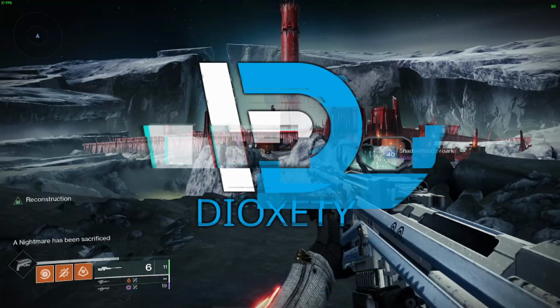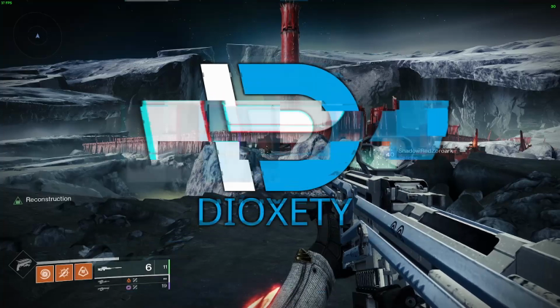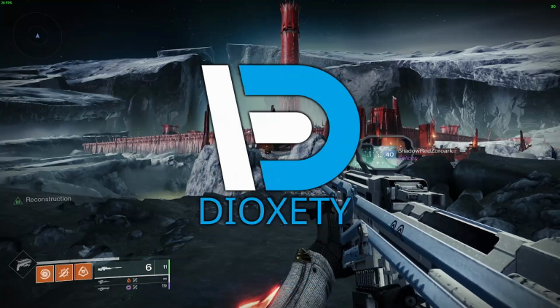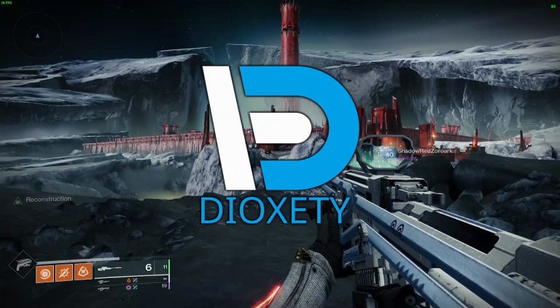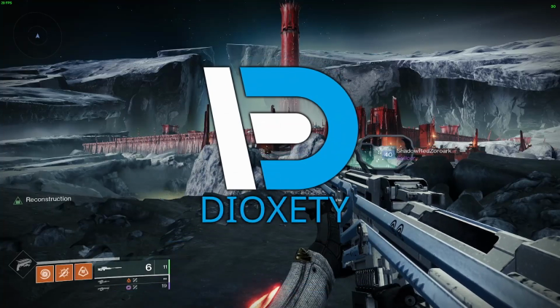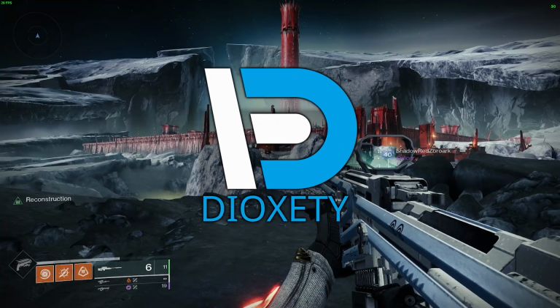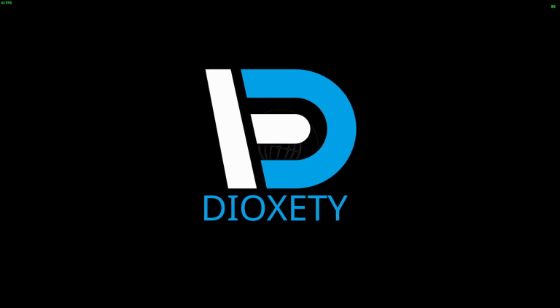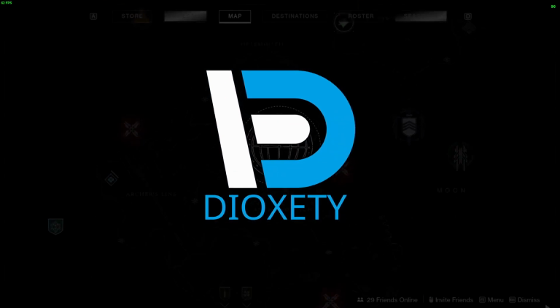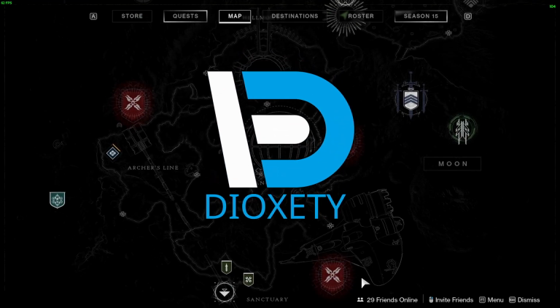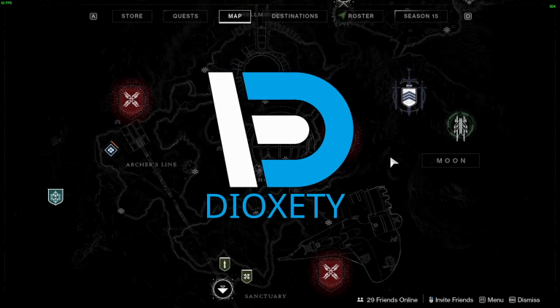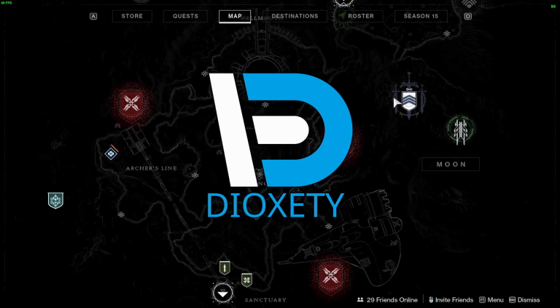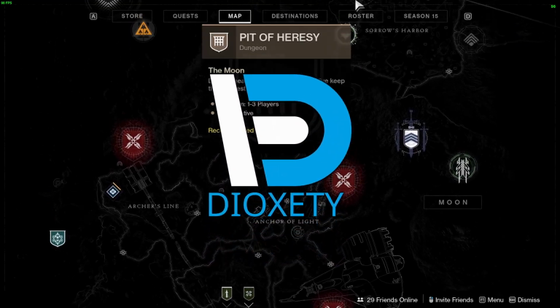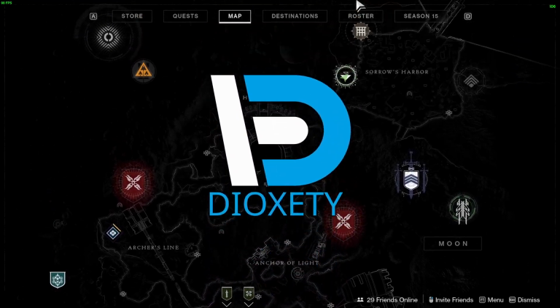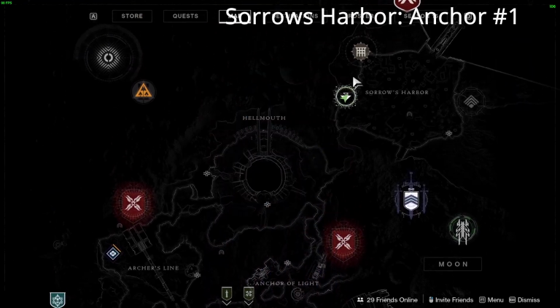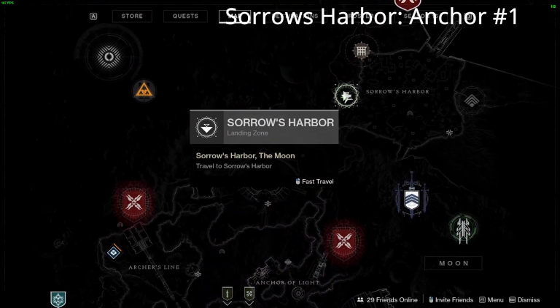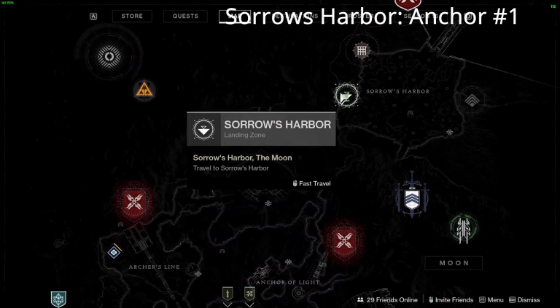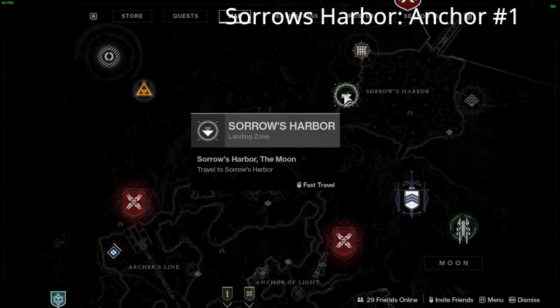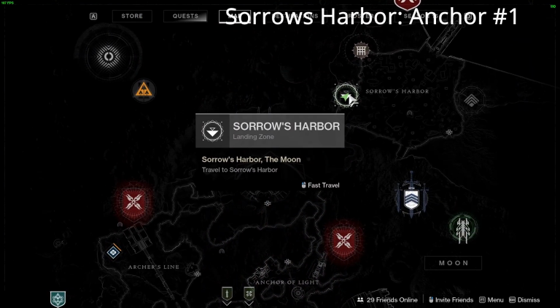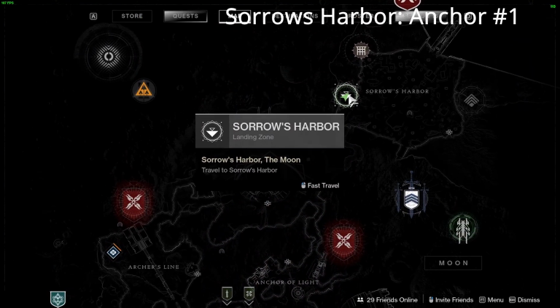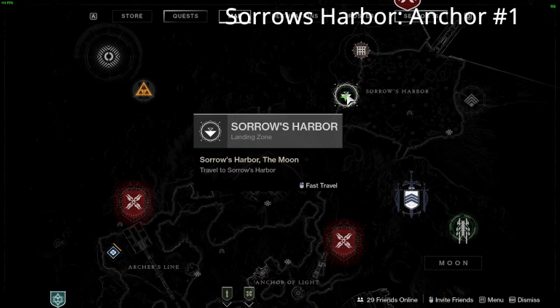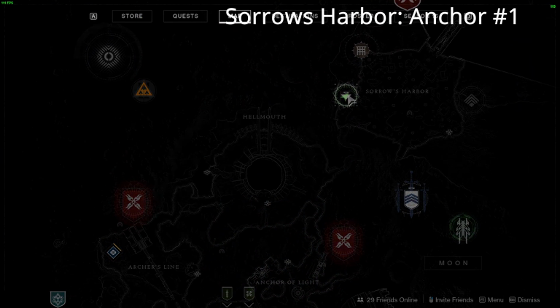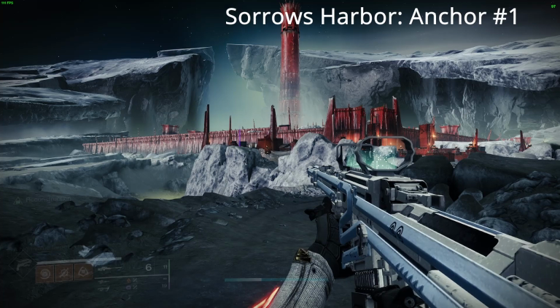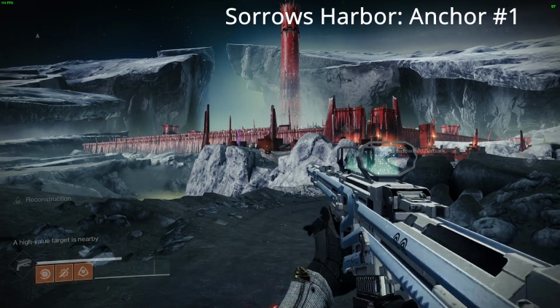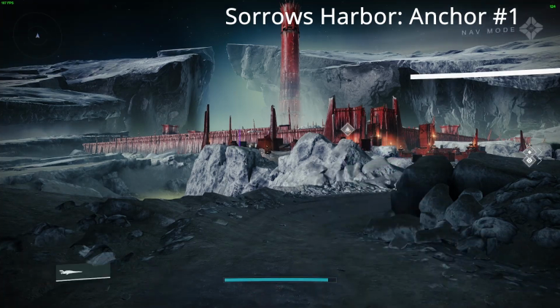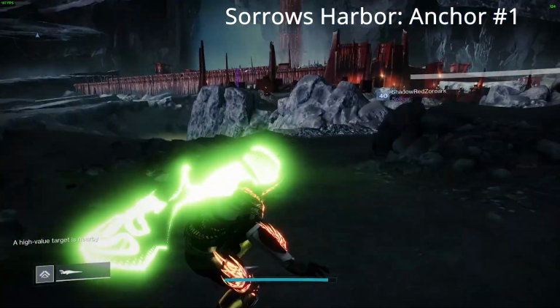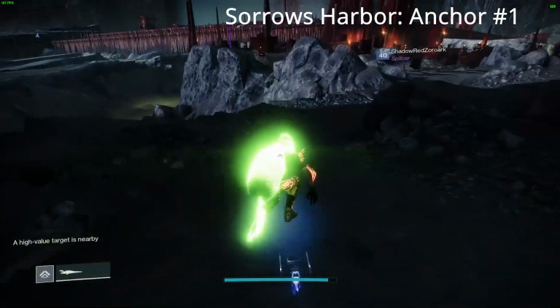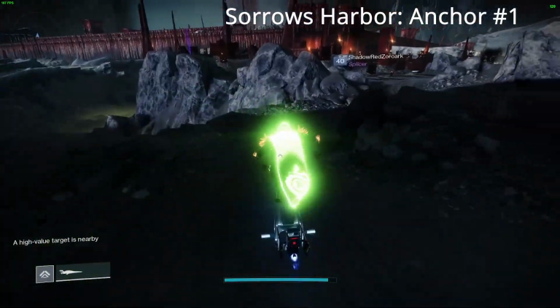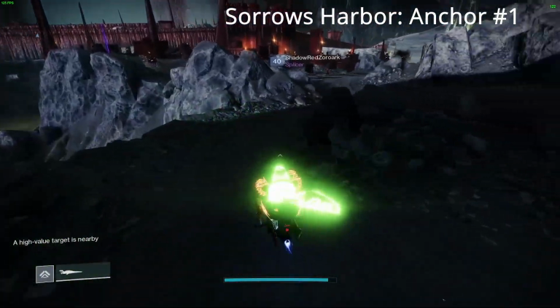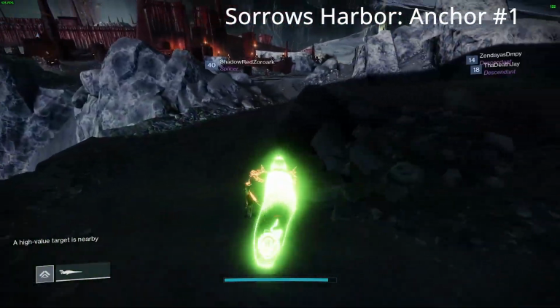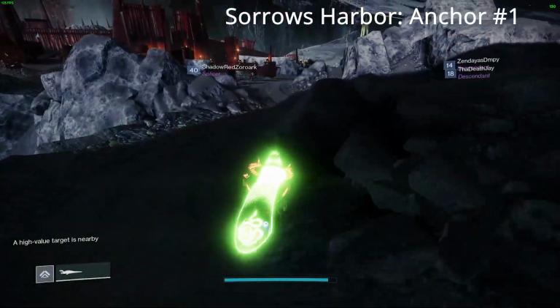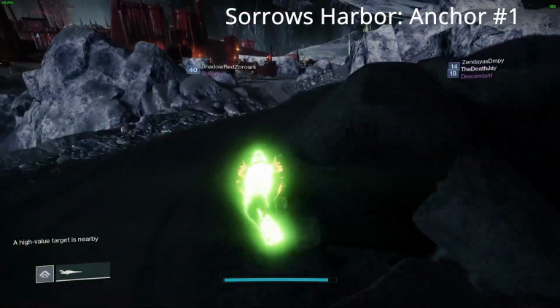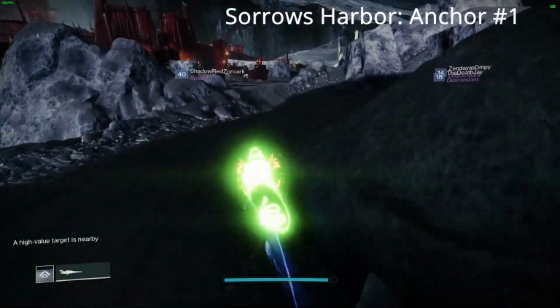Hey, what's going on everyone. Today we're going over all 12 ascendant anchor locations found on the moon. The first seven are located at Soros Harbor, follow my path.